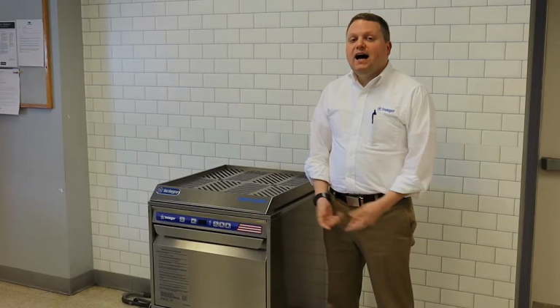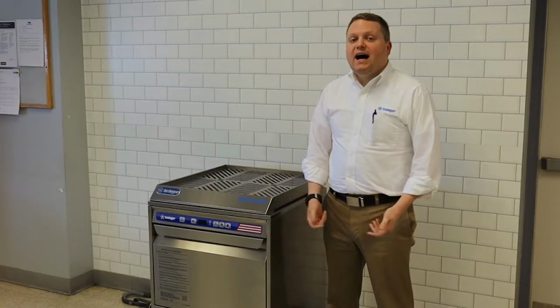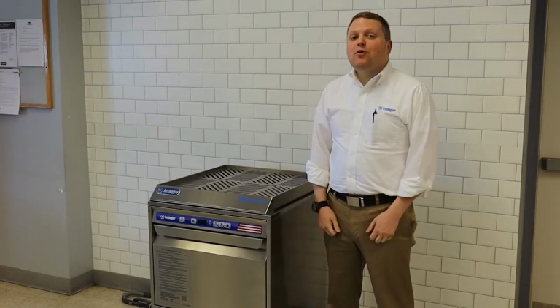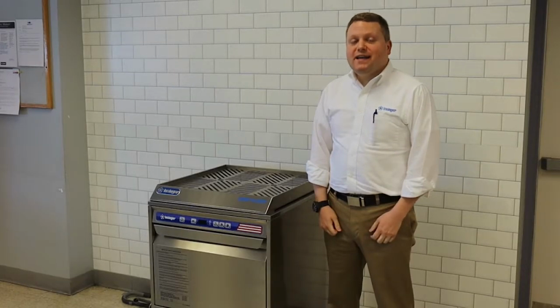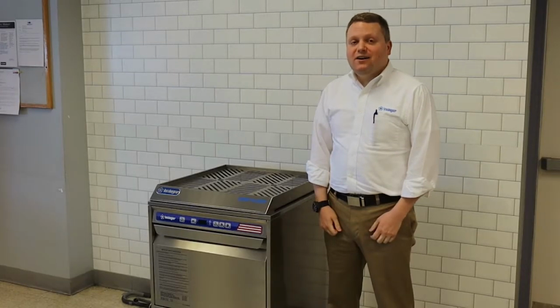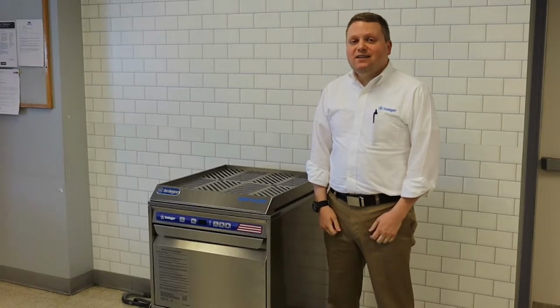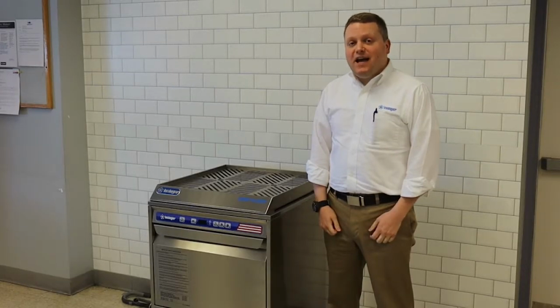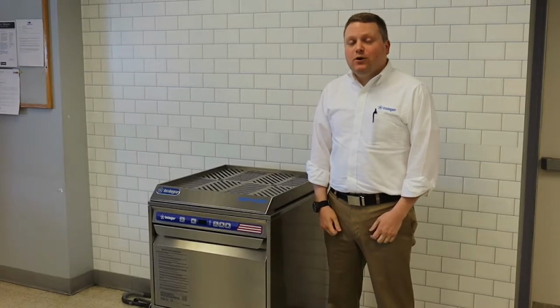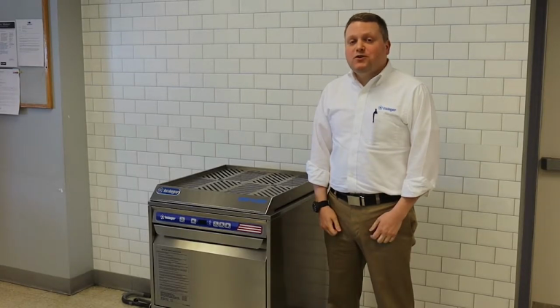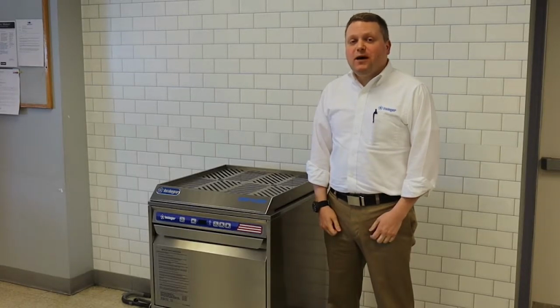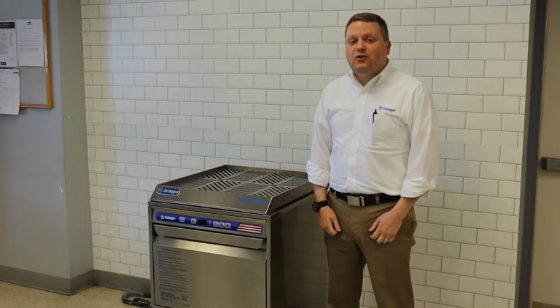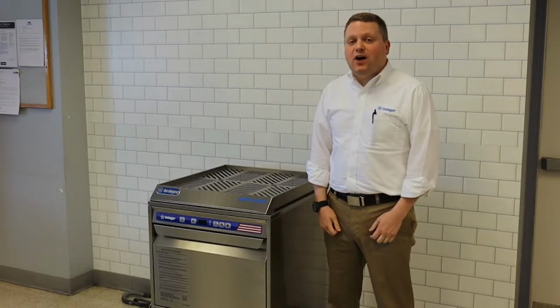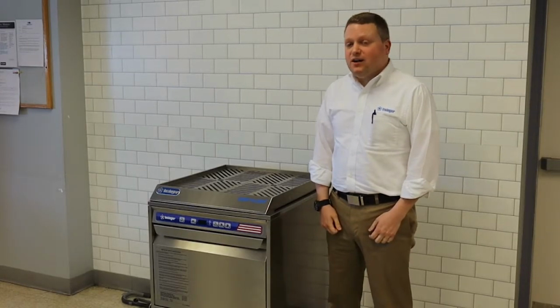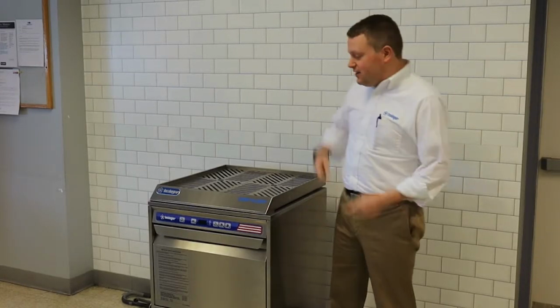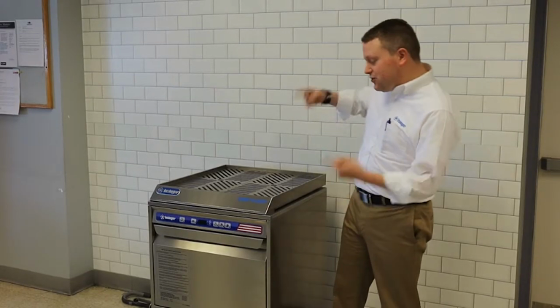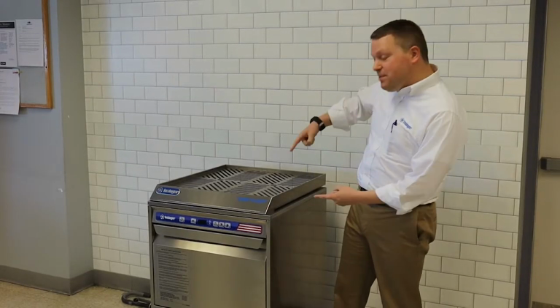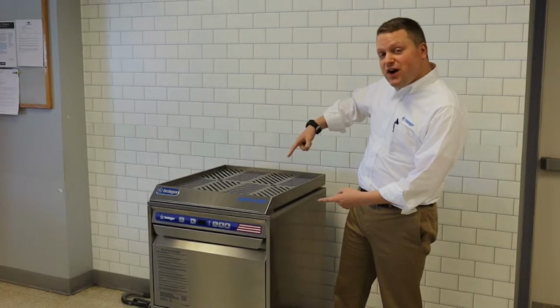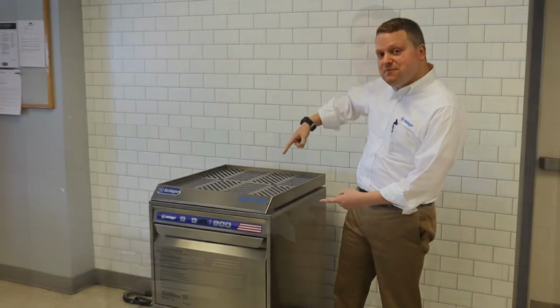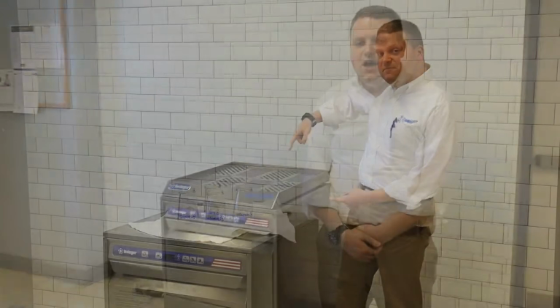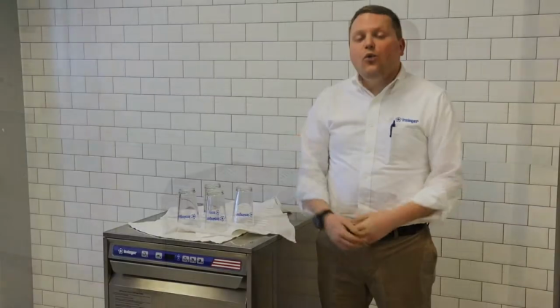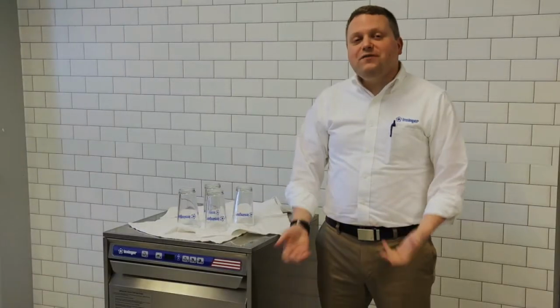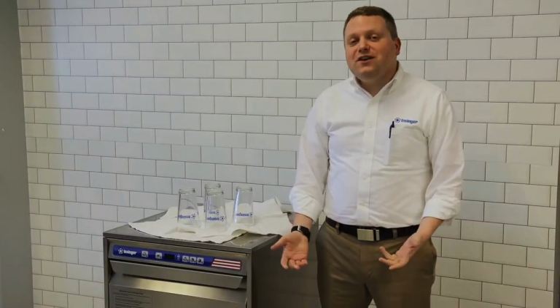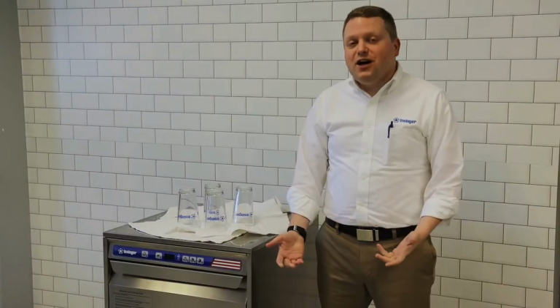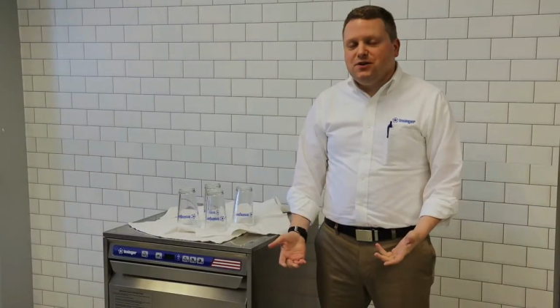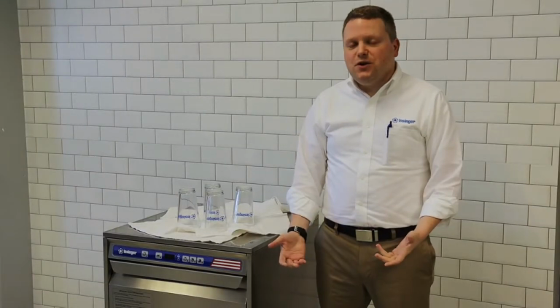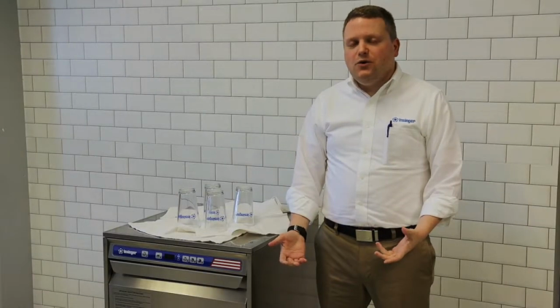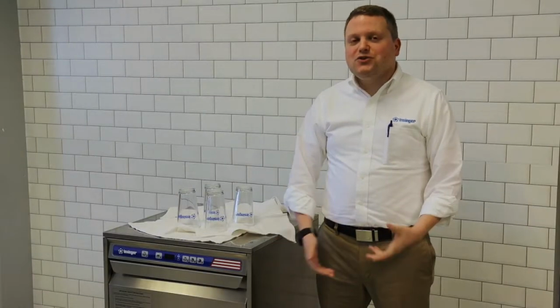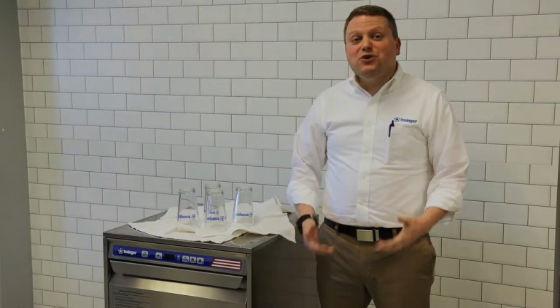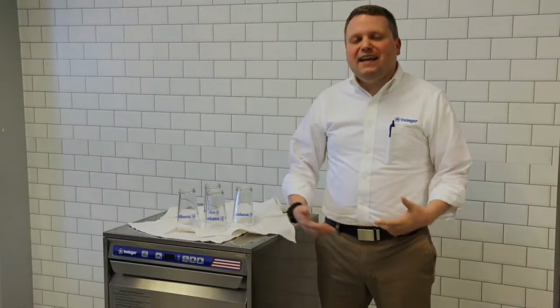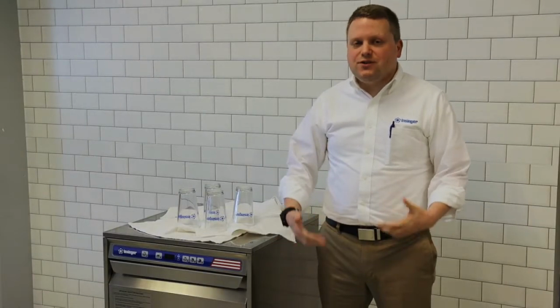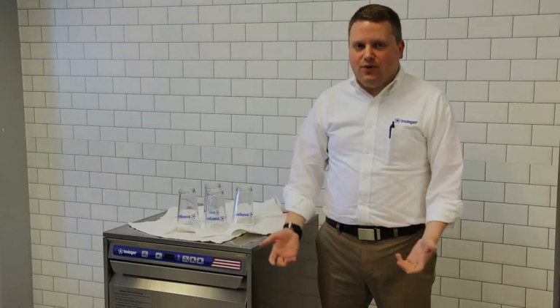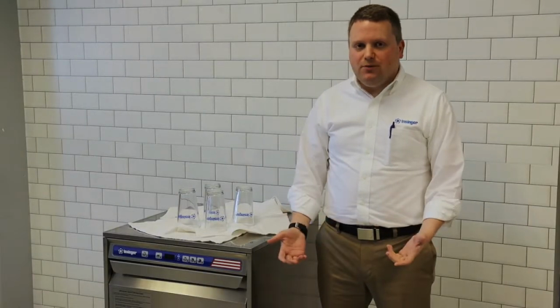Hi, I'm Ari Kanner, and today I want to talk to you about our new product, the Driven Dry. While visiting our customers, we noticed a really interesting problem.